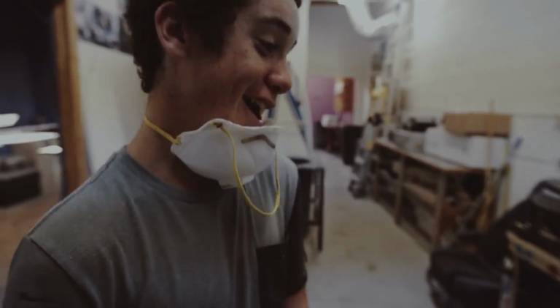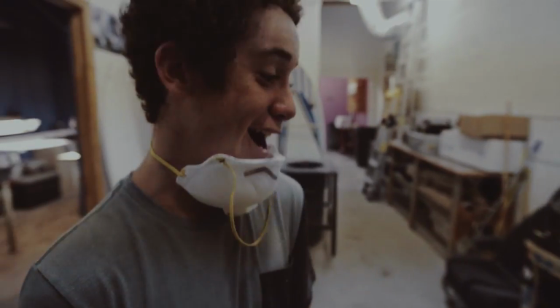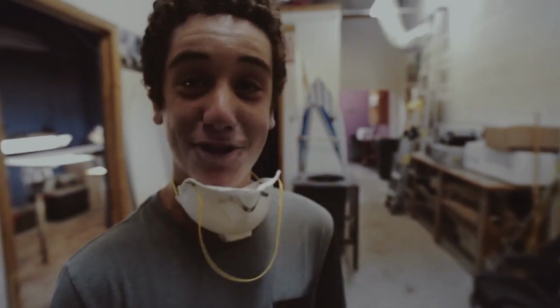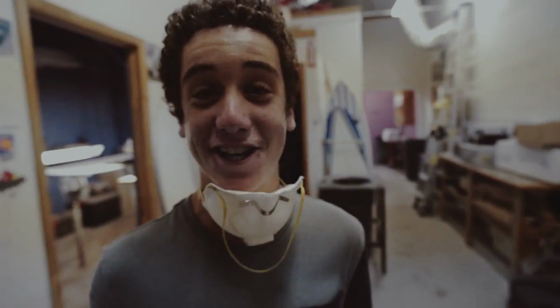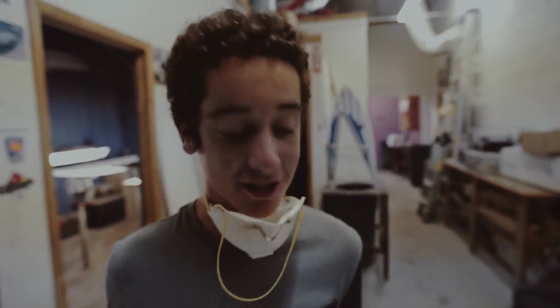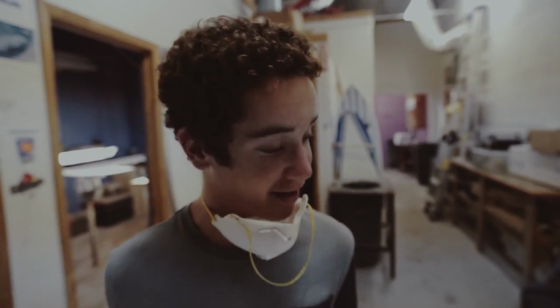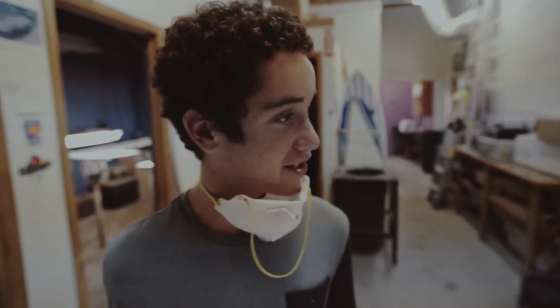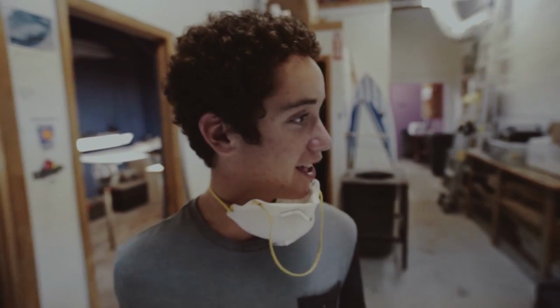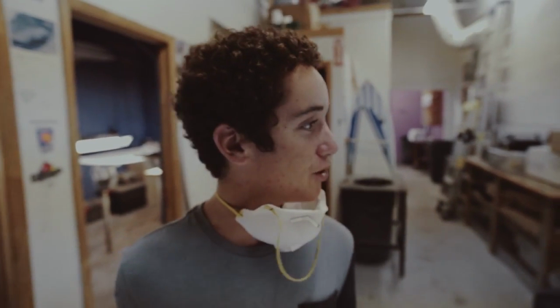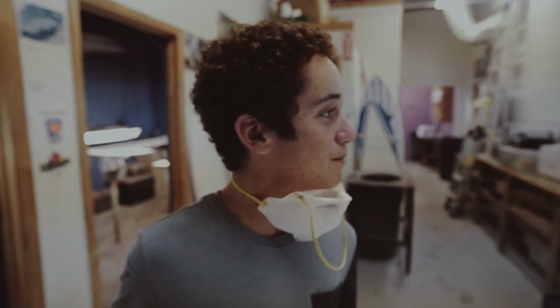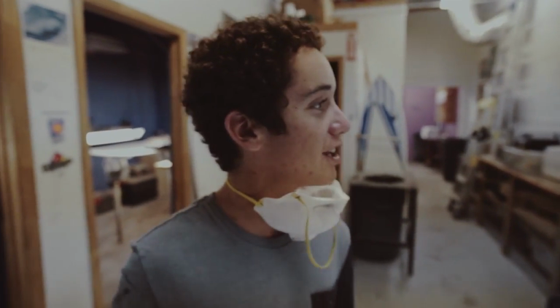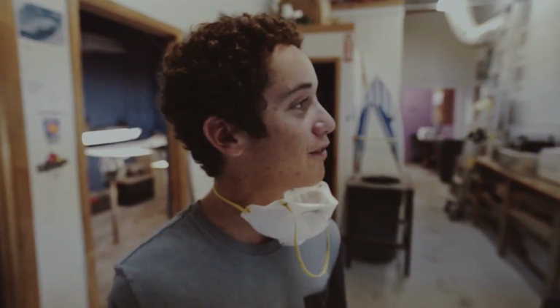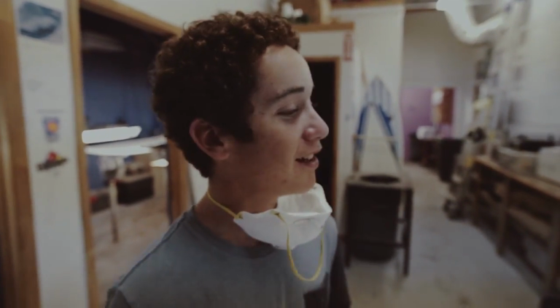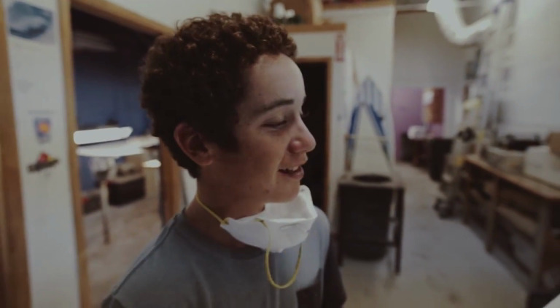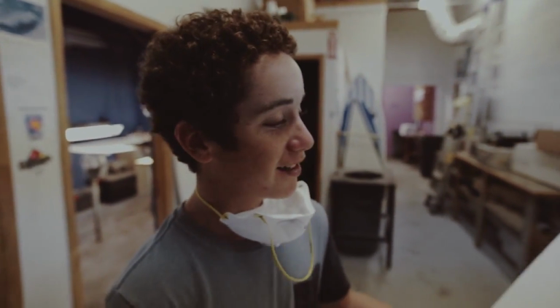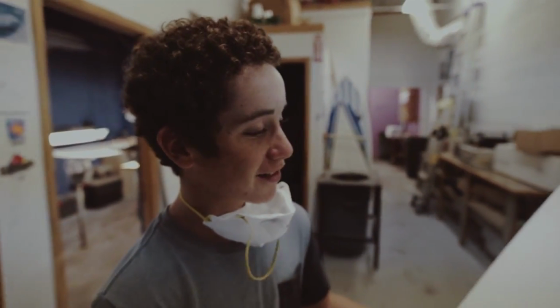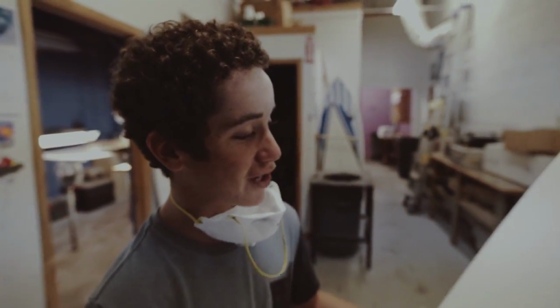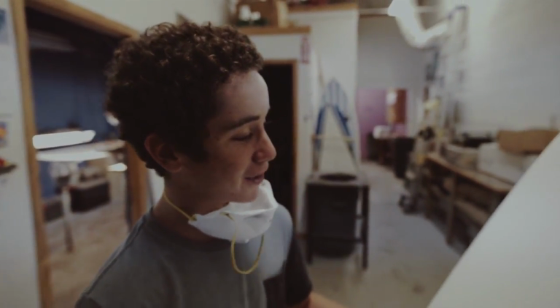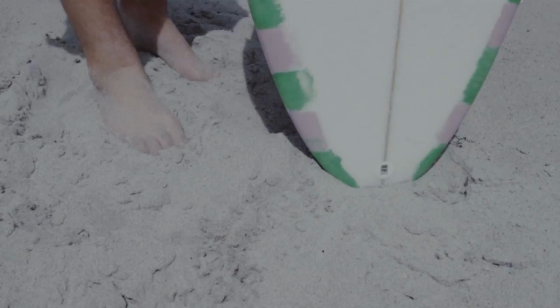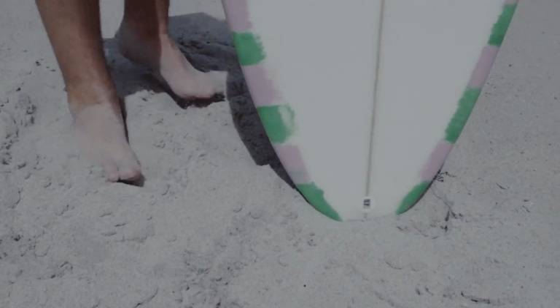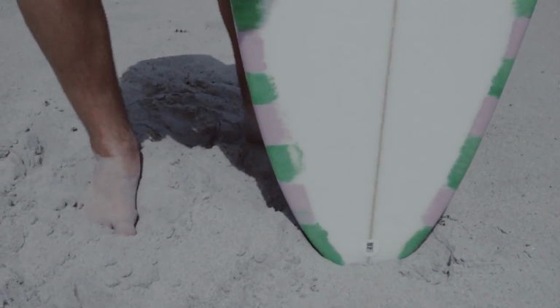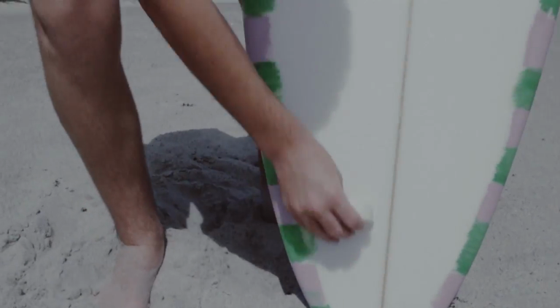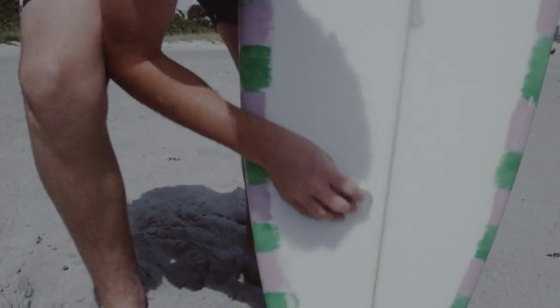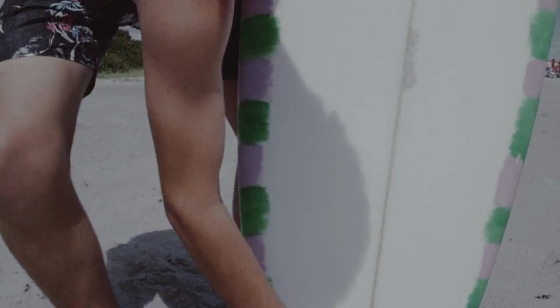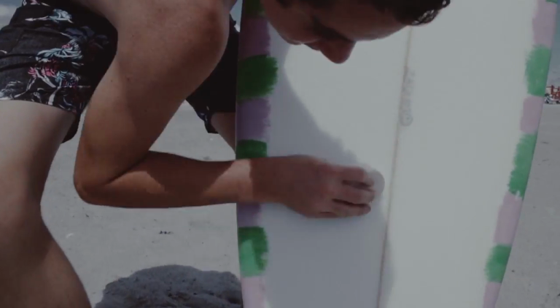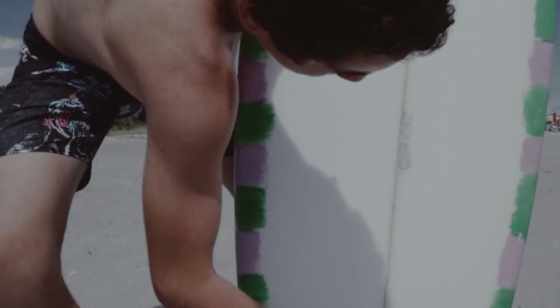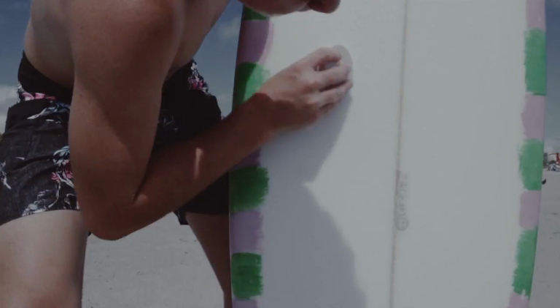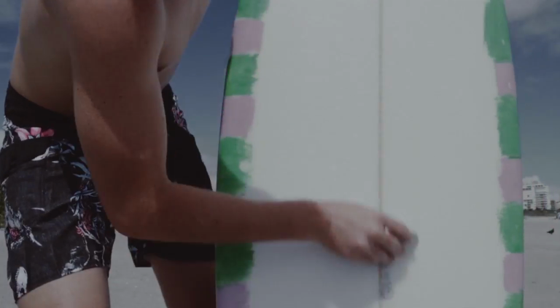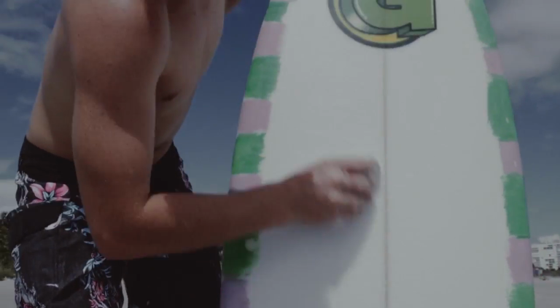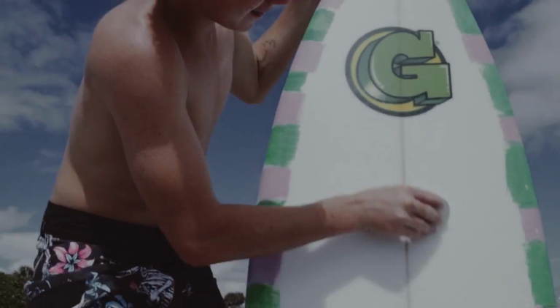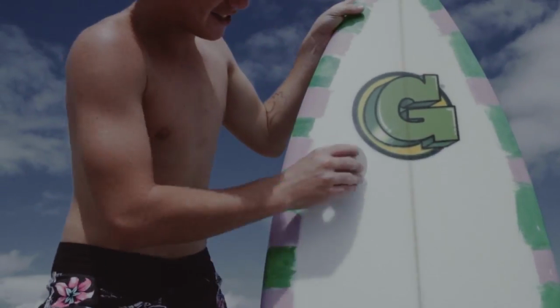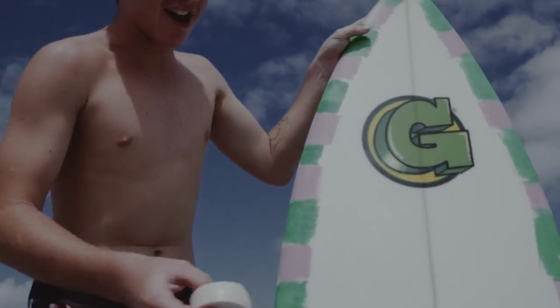I'm pretty stoked that I'm actually holding a board that I've shaped a little bit. Let's go.